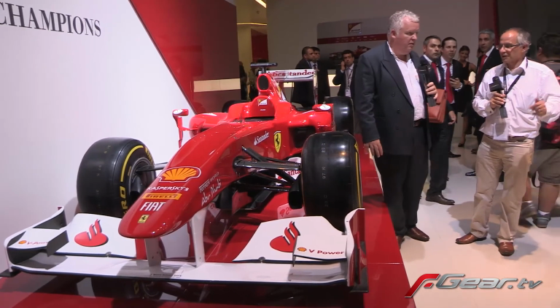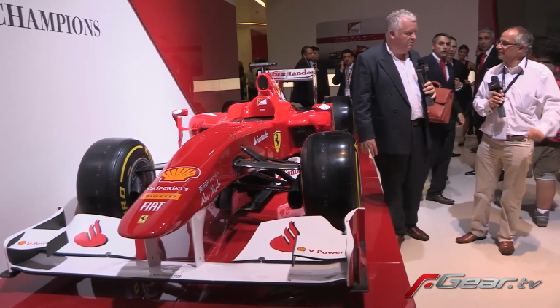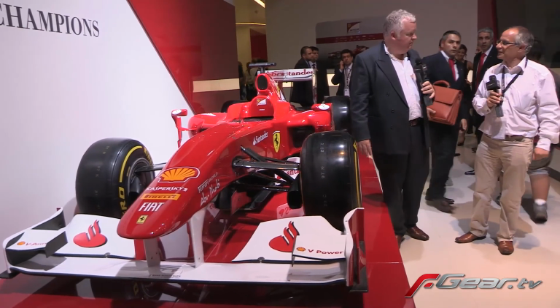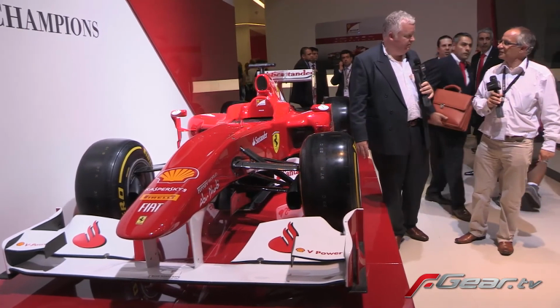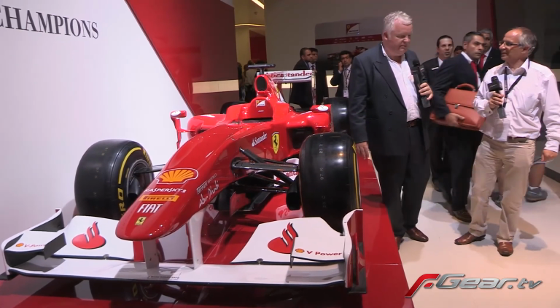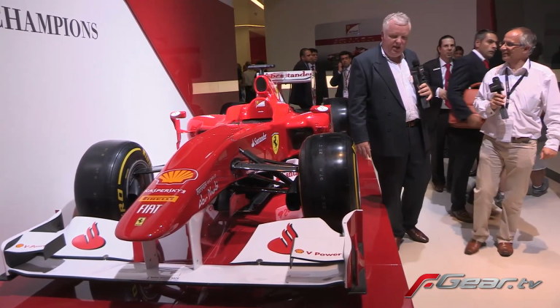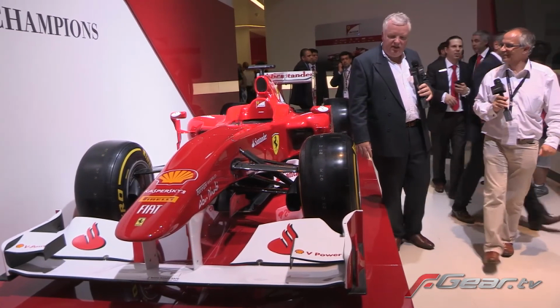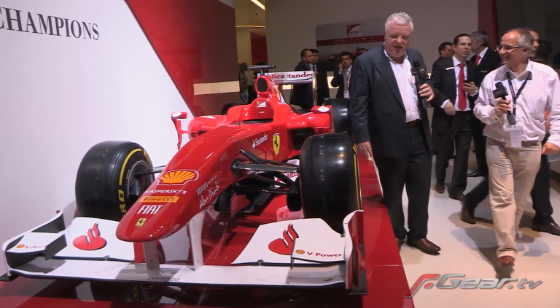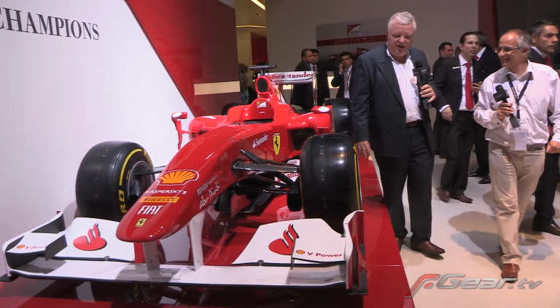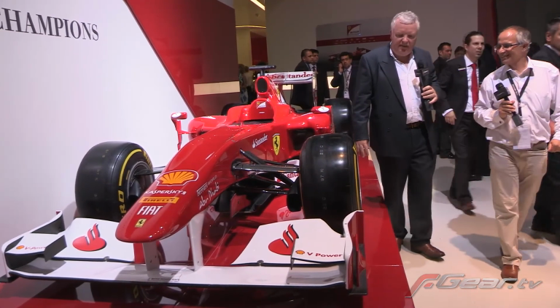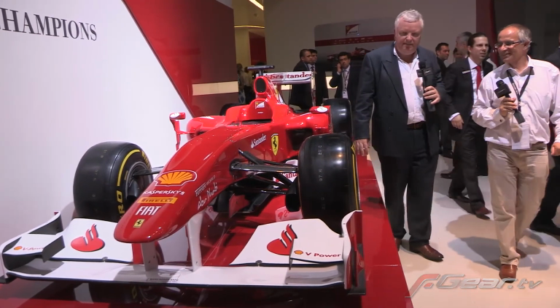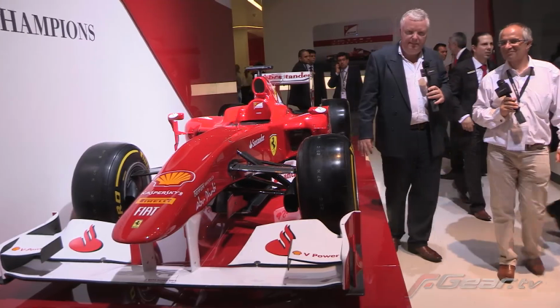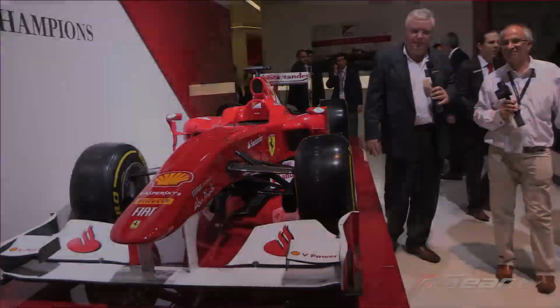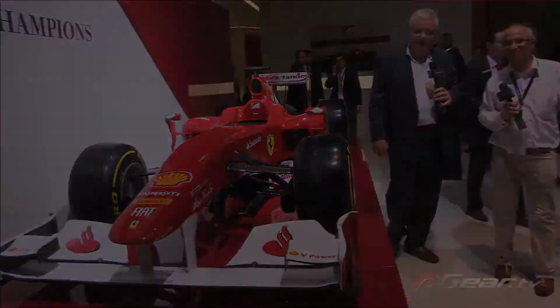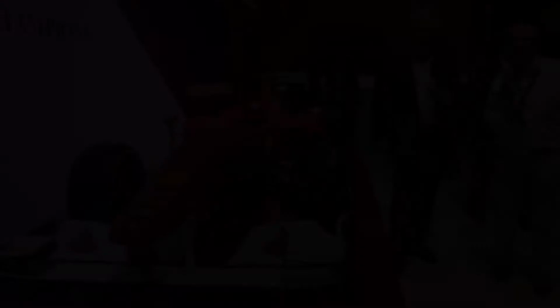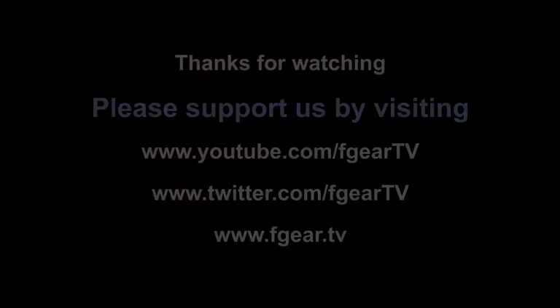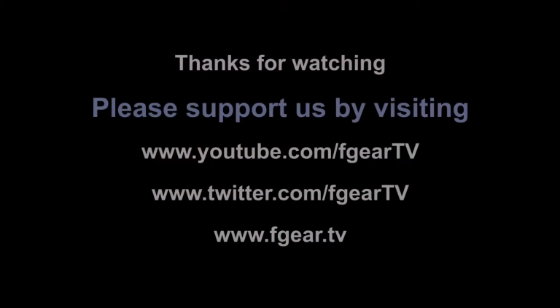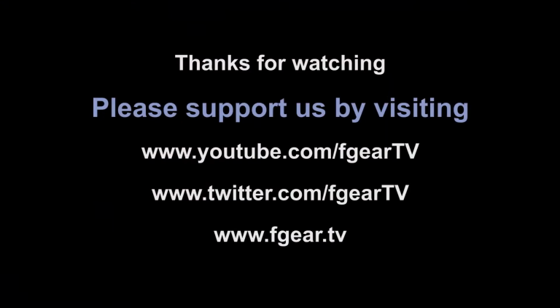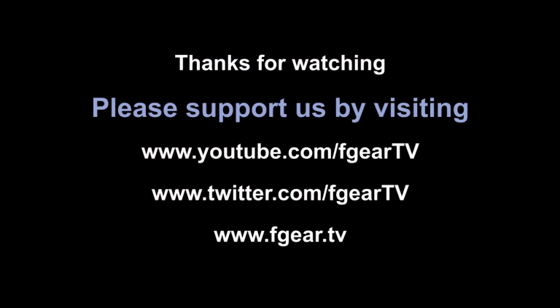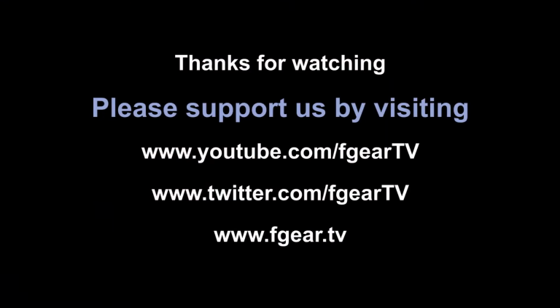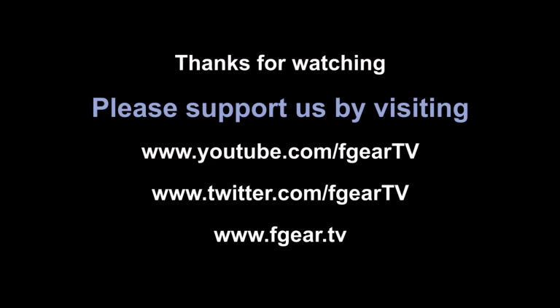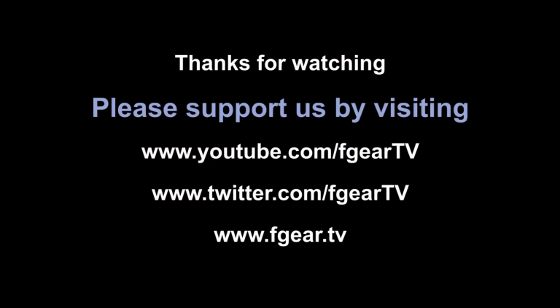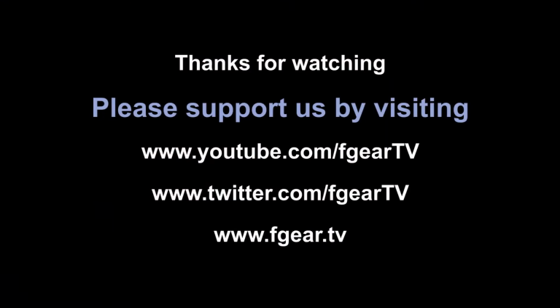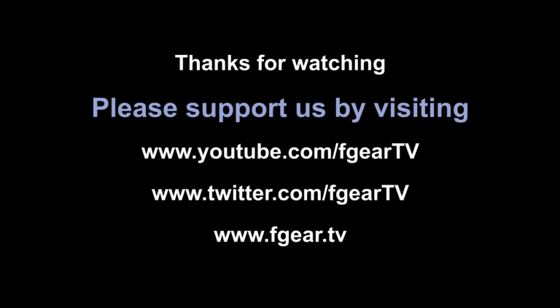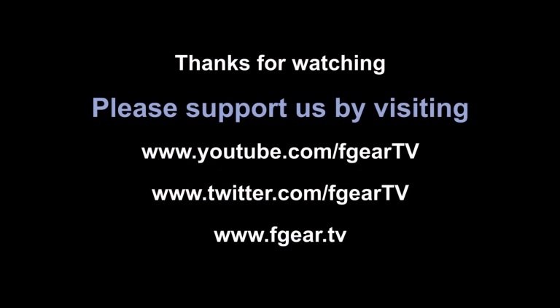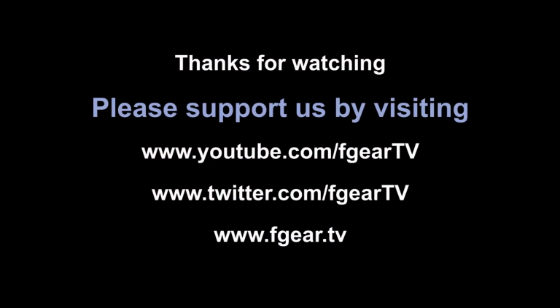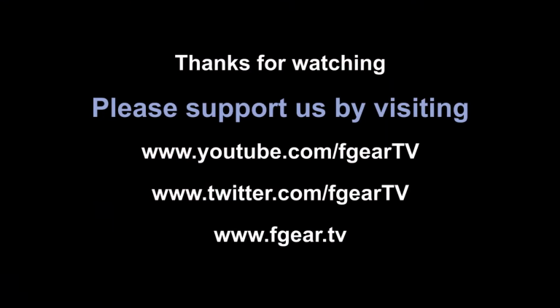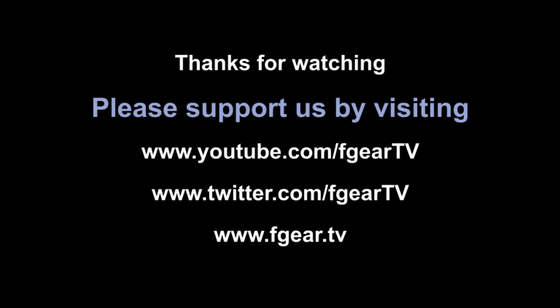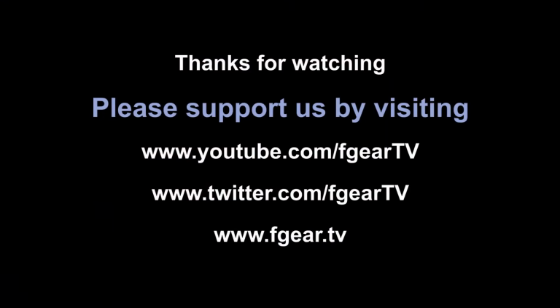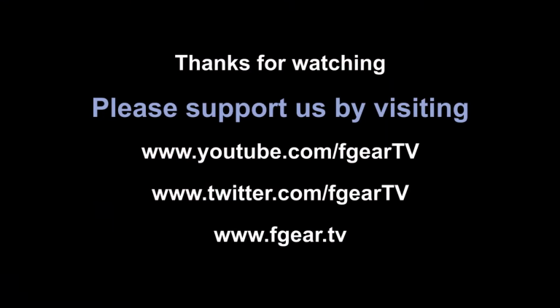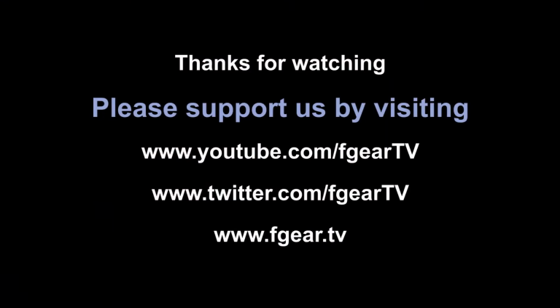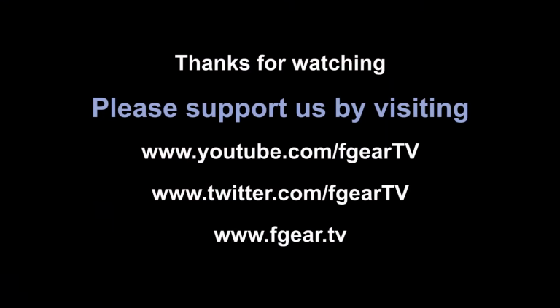Fascinating to see. Worth a visit, wasn't it? Yeah, indeed. Thank you.